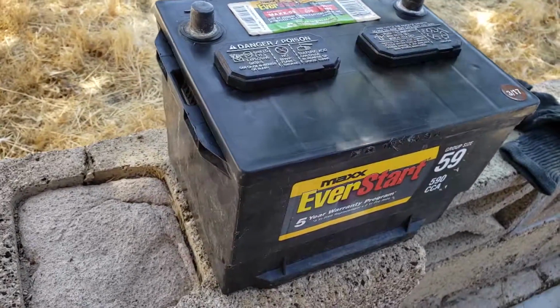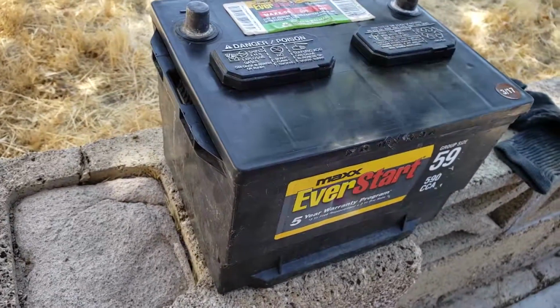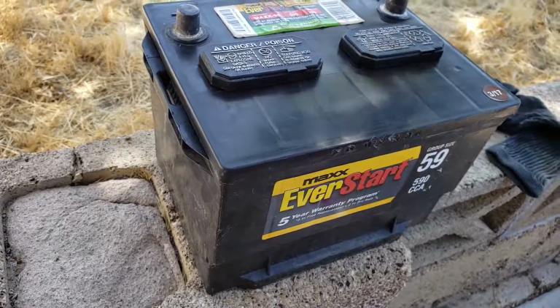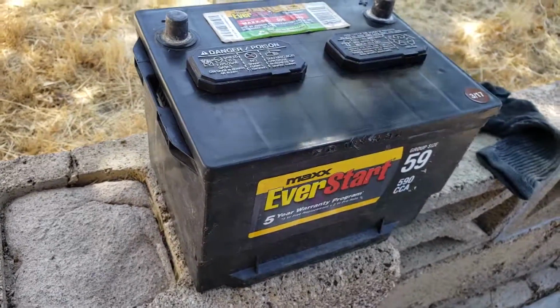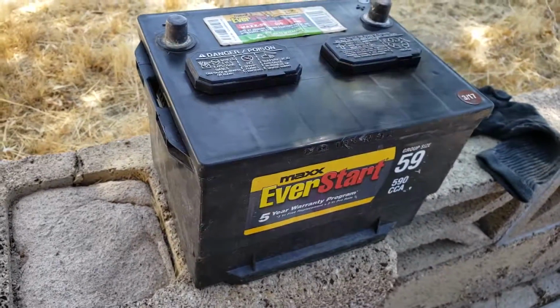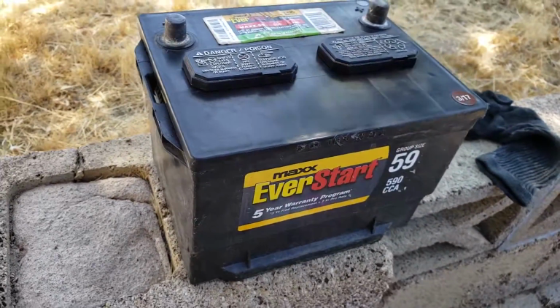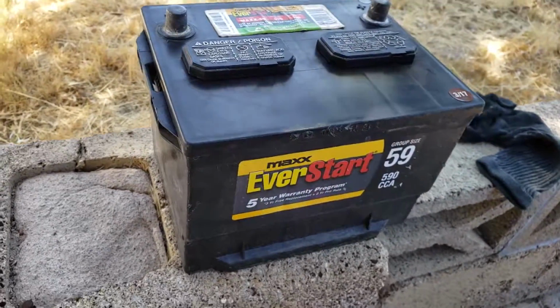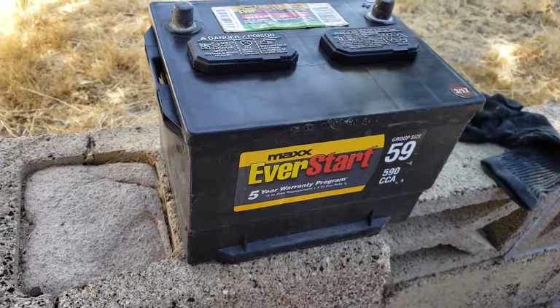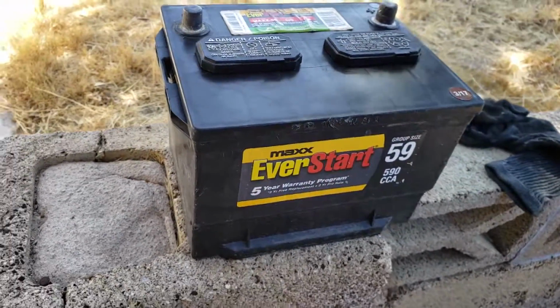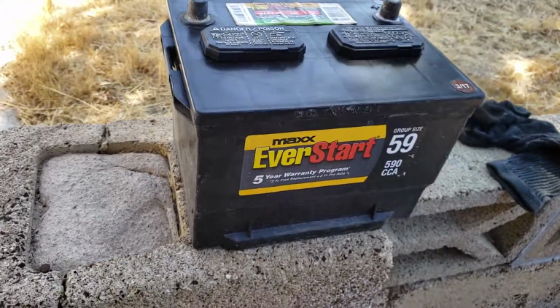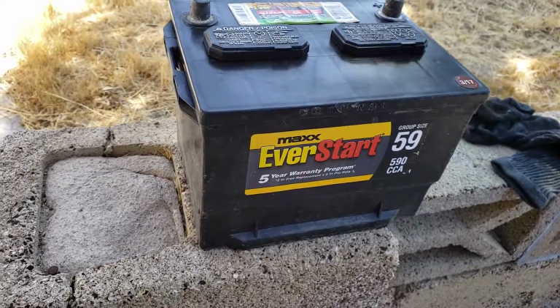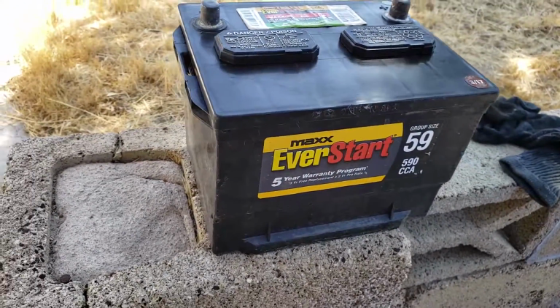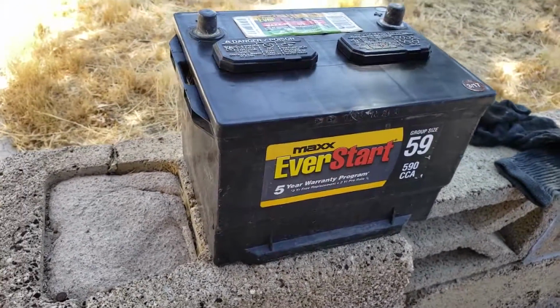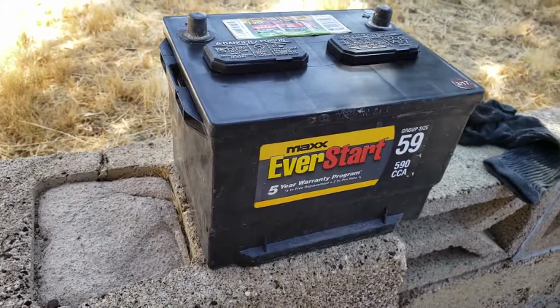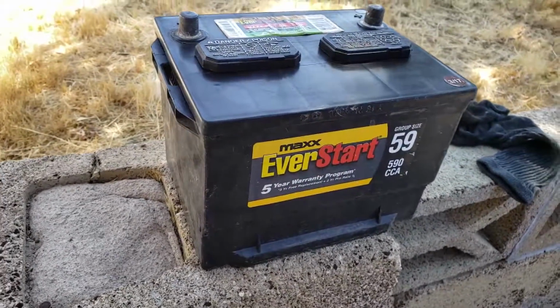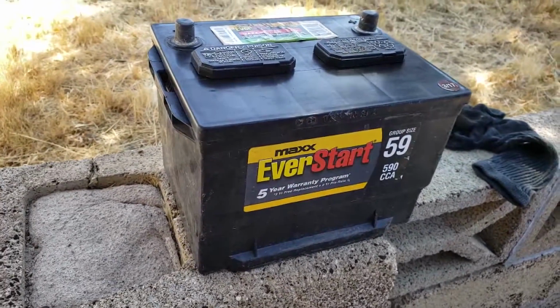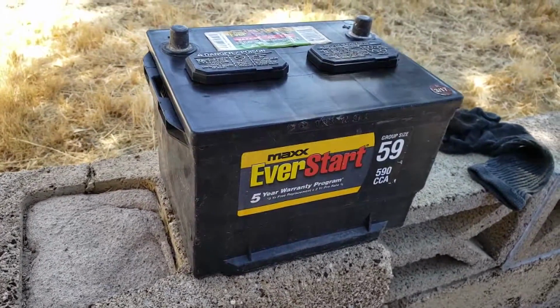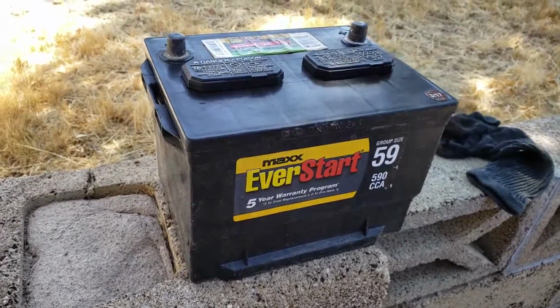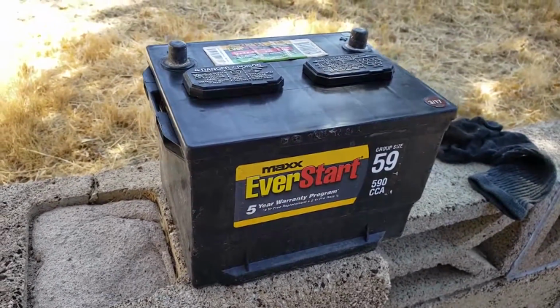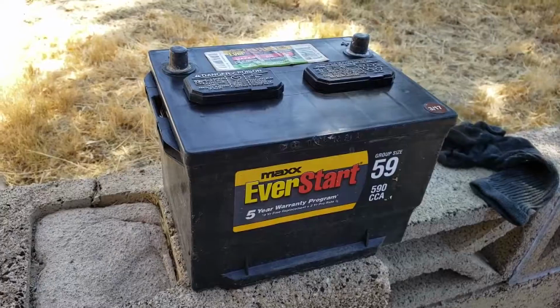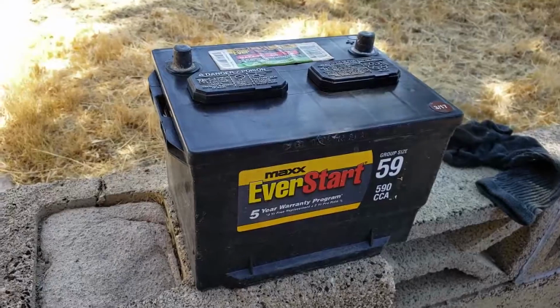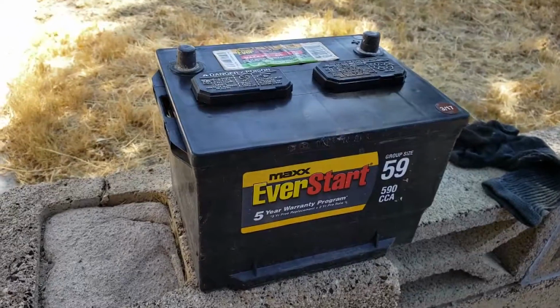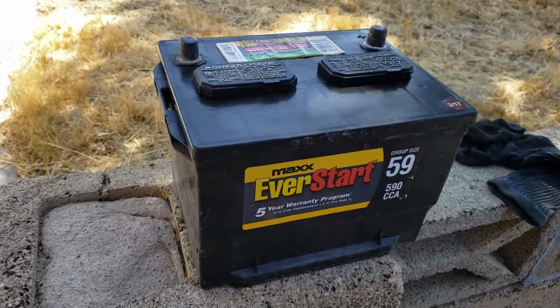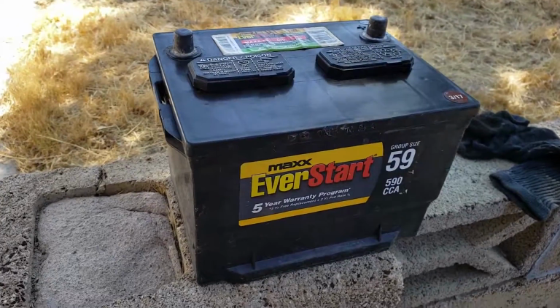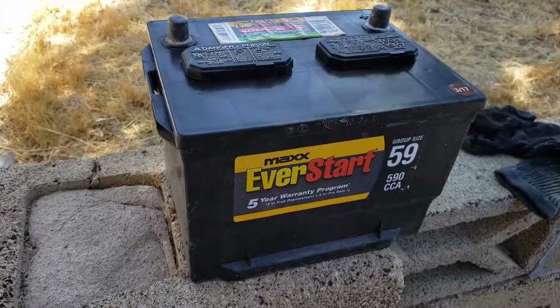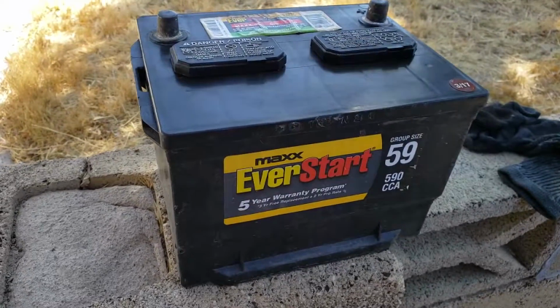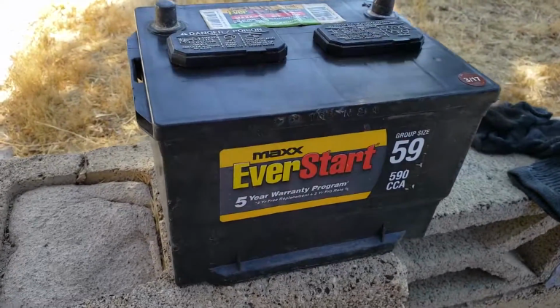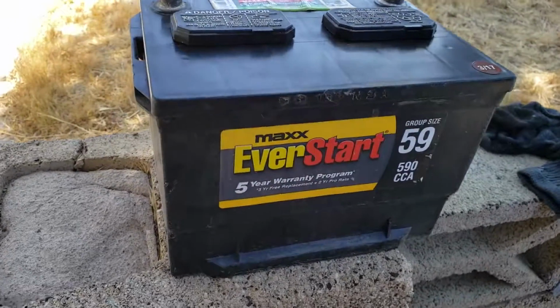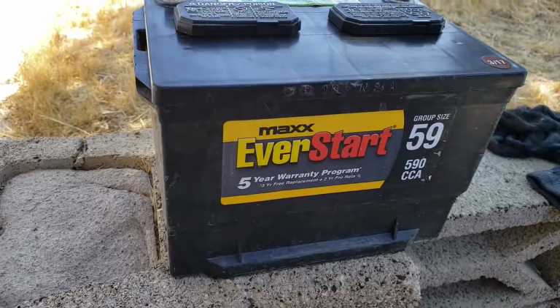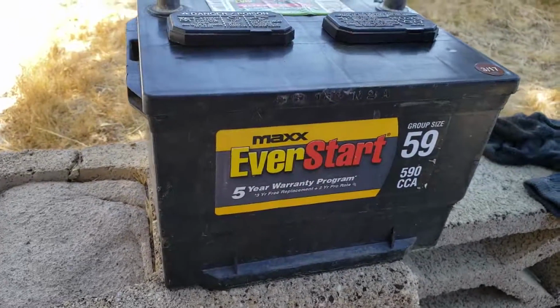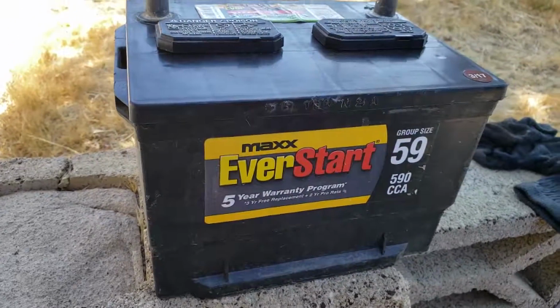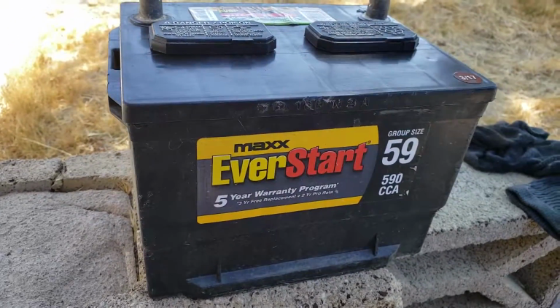I hope it brings life into your battery and holds a good charge and keeps you on the road.